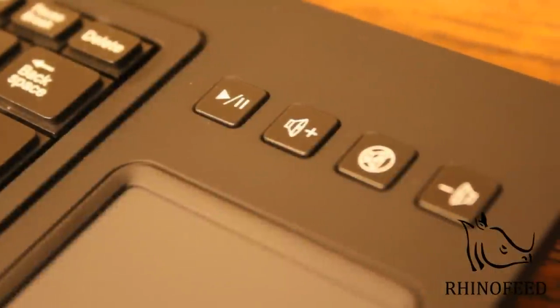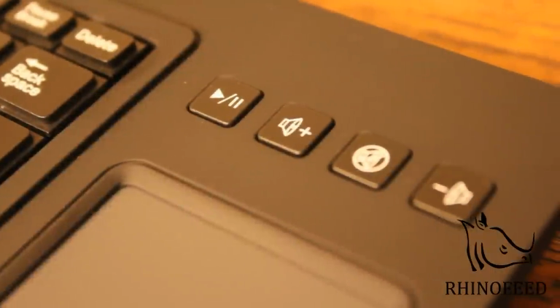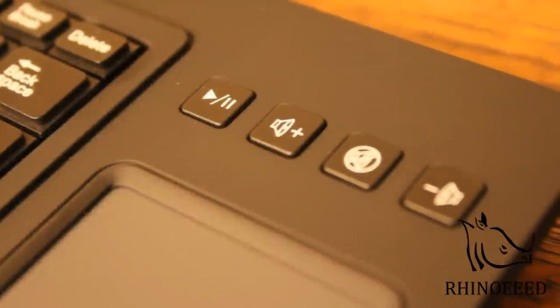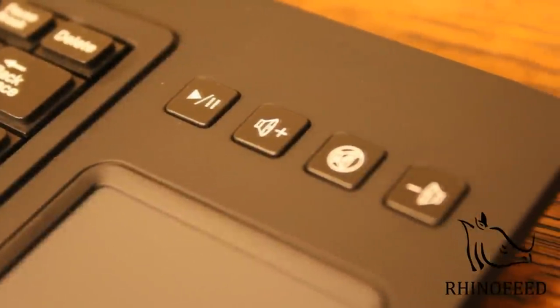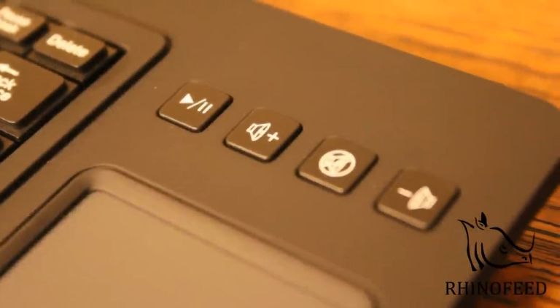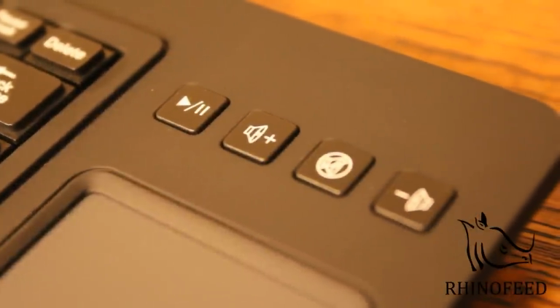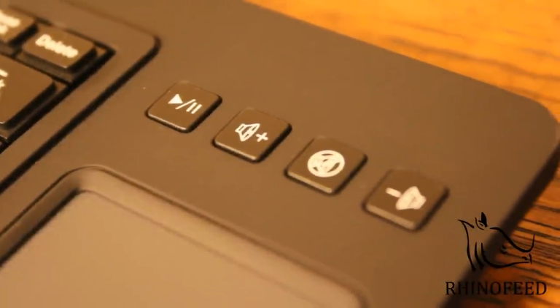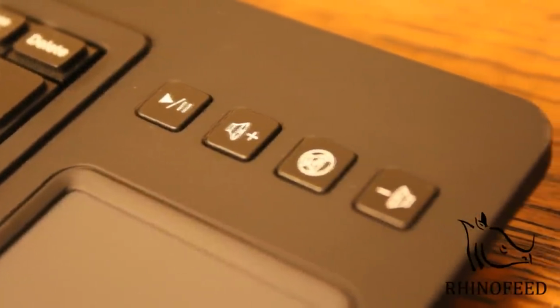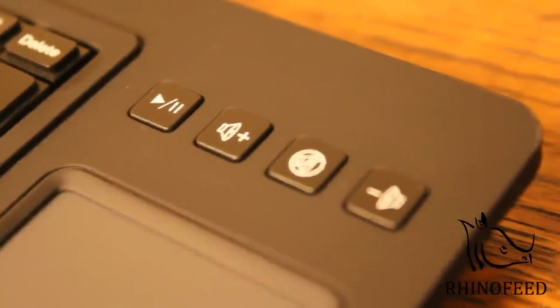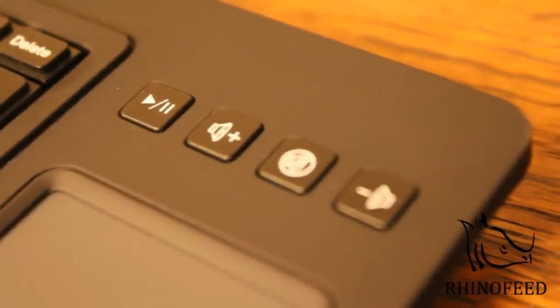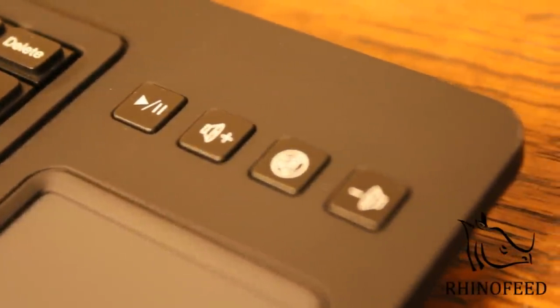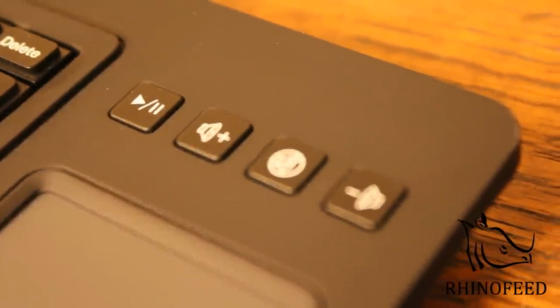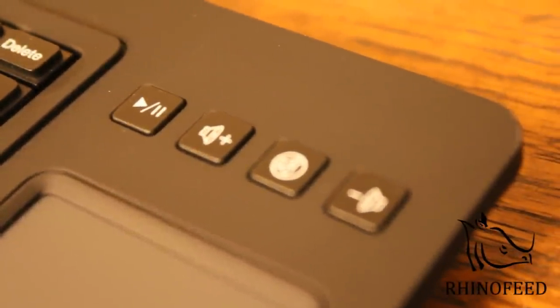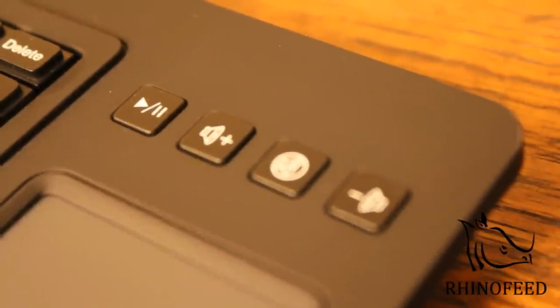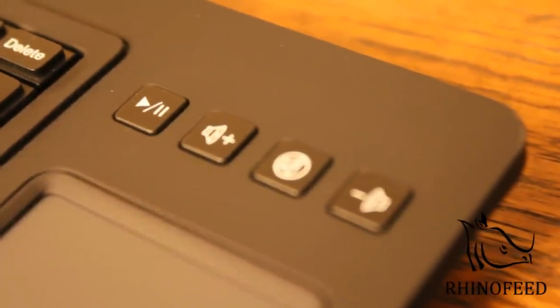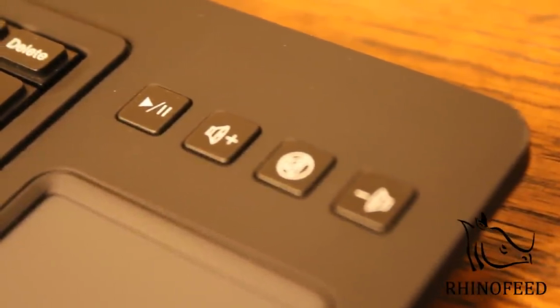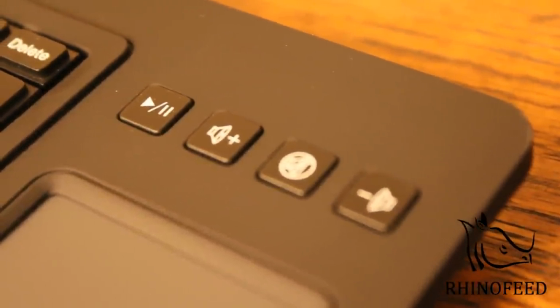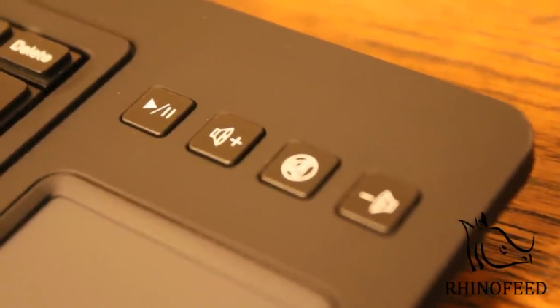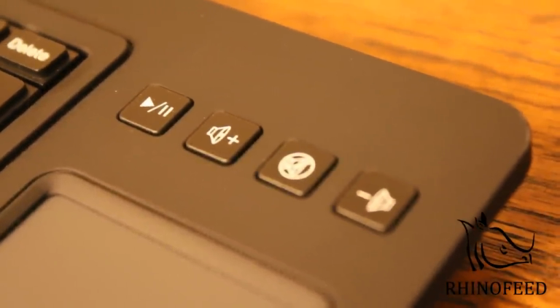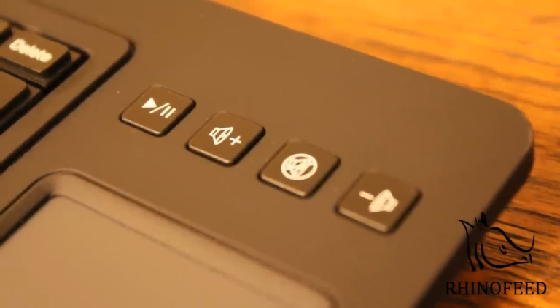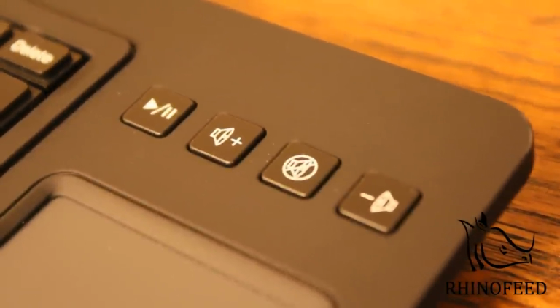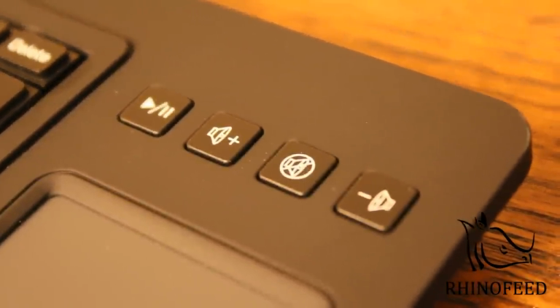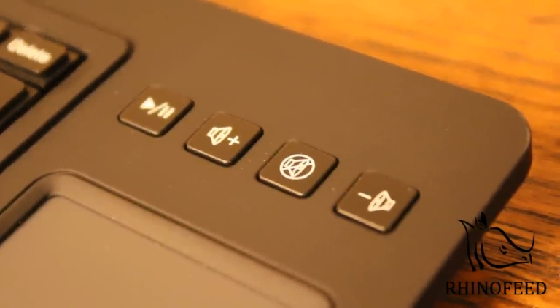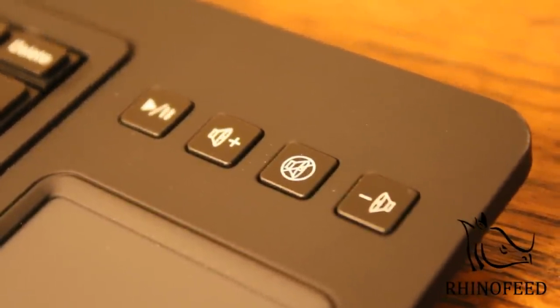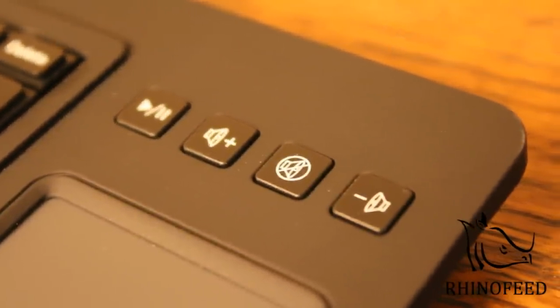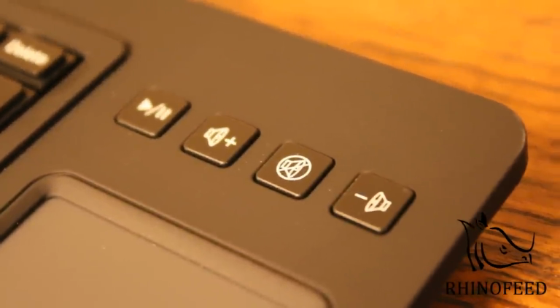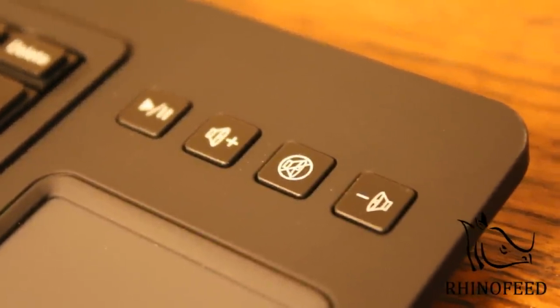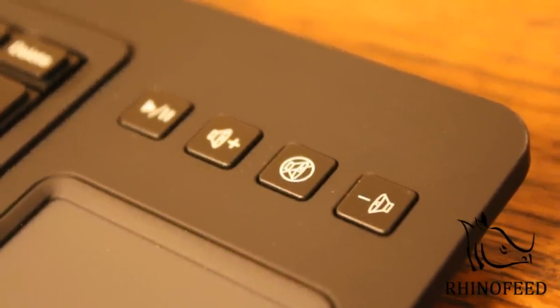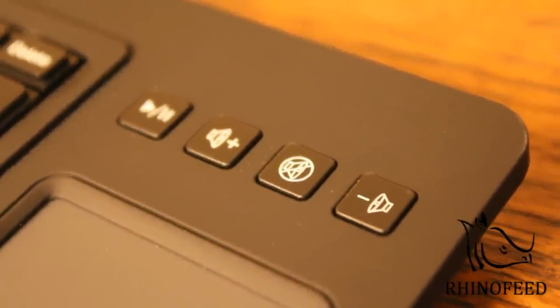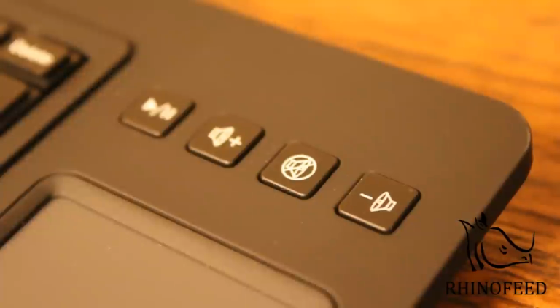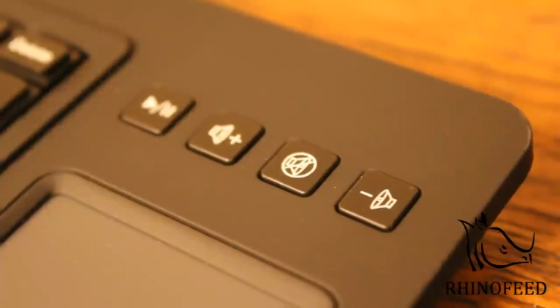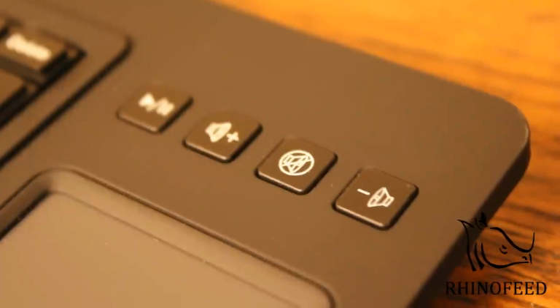This keyboard has four multimedia controls: play/pause, volume up, volume mute, and volume down.